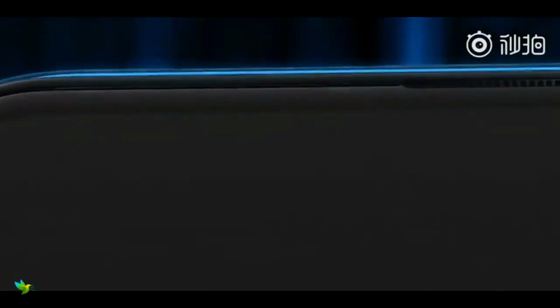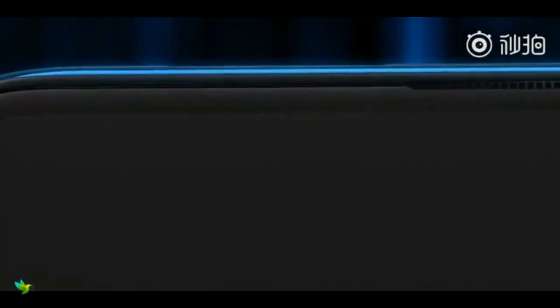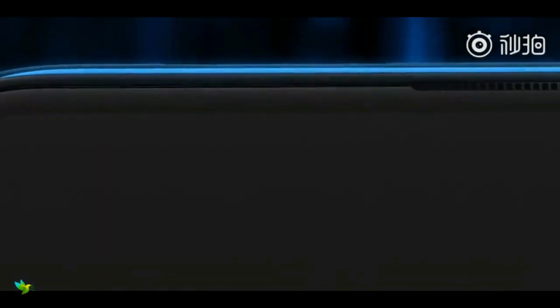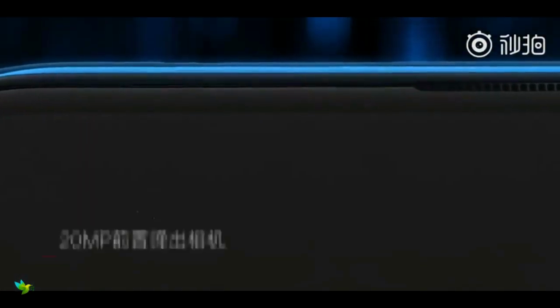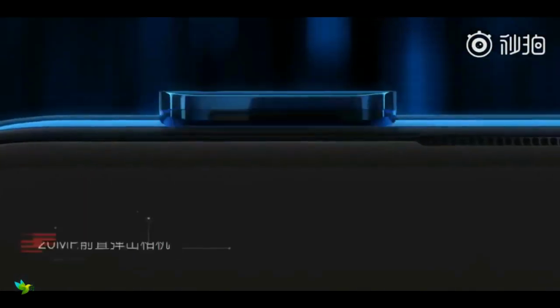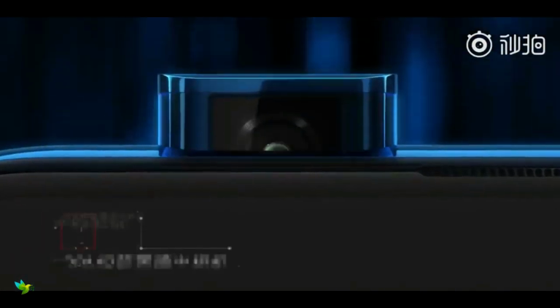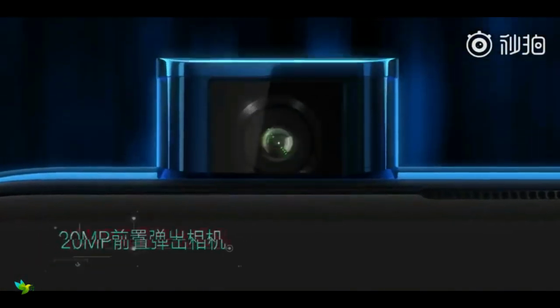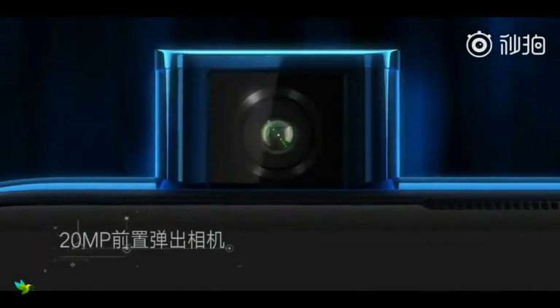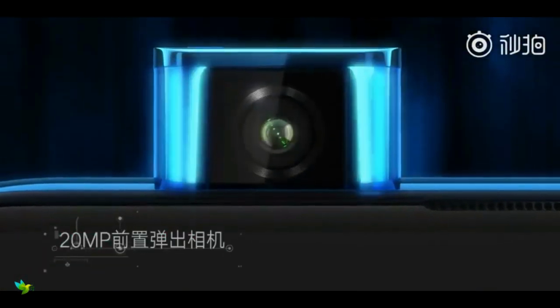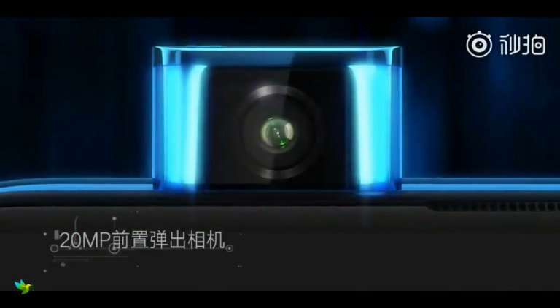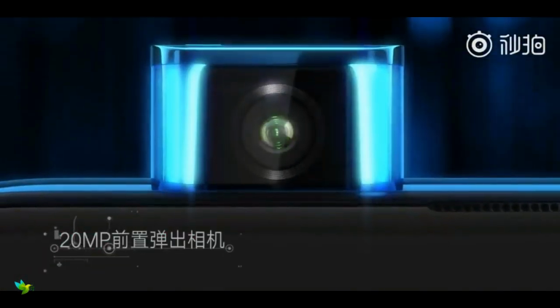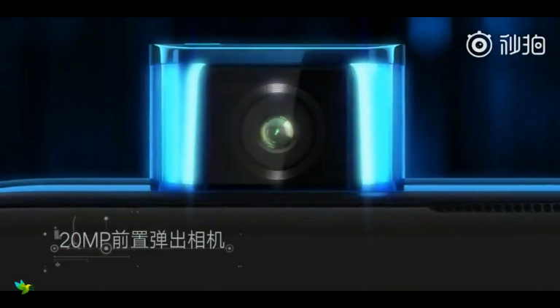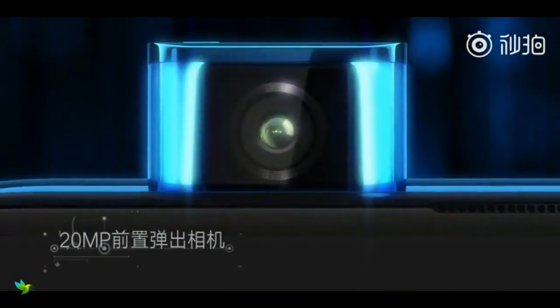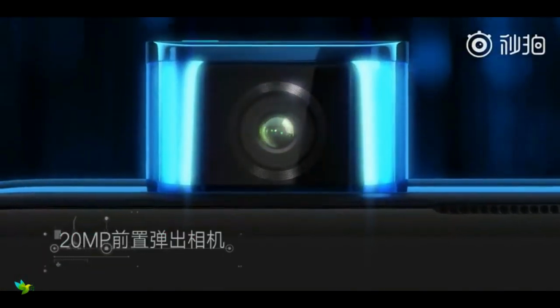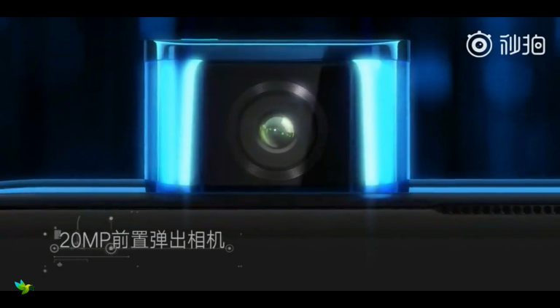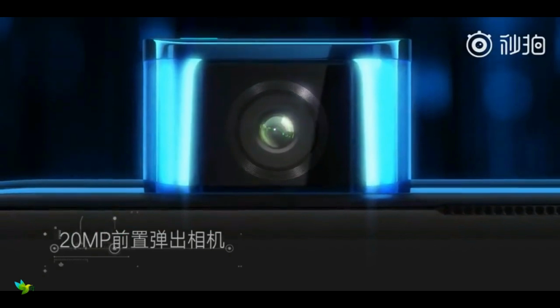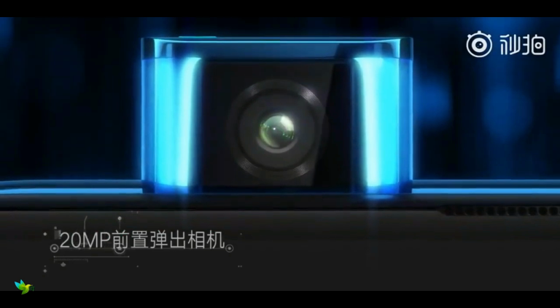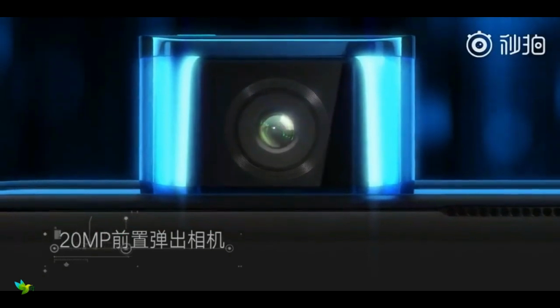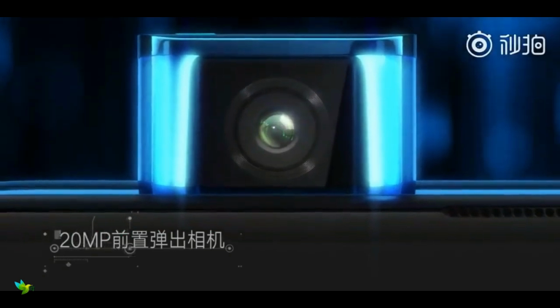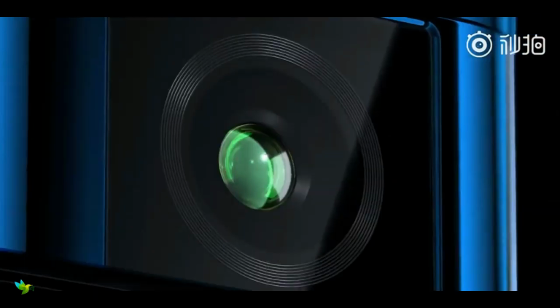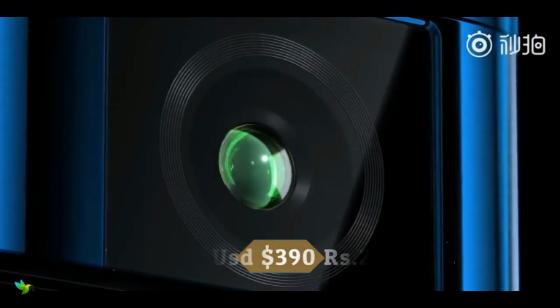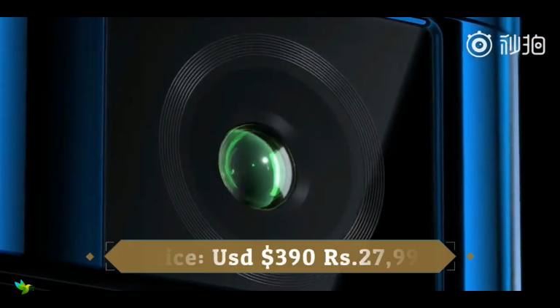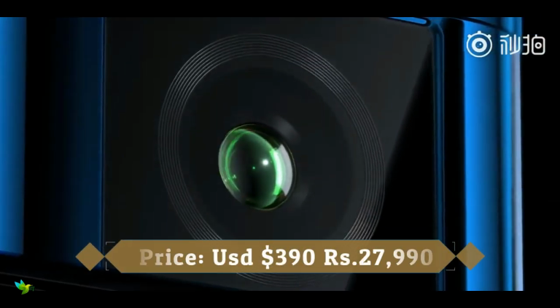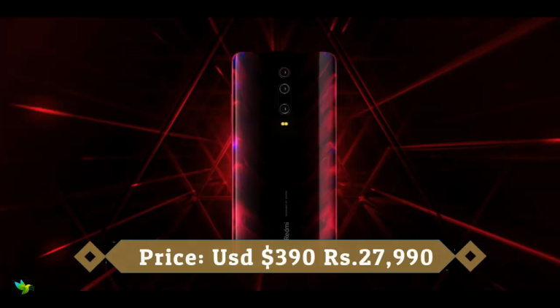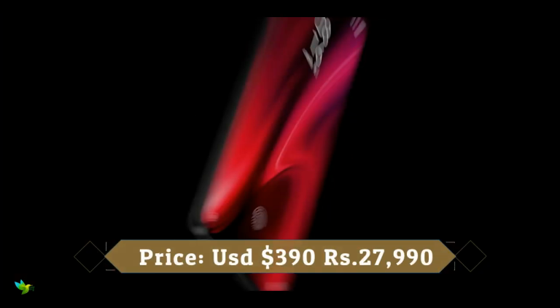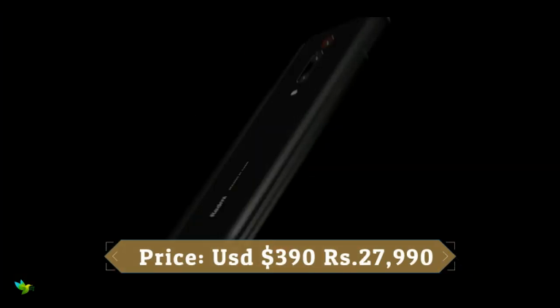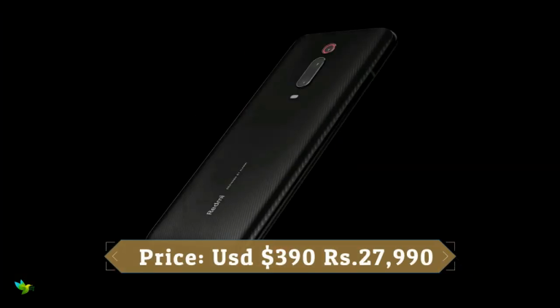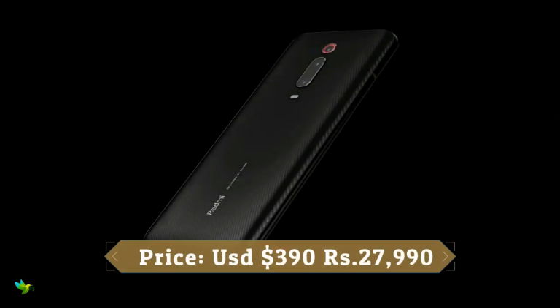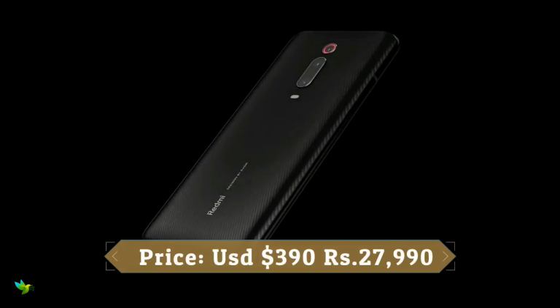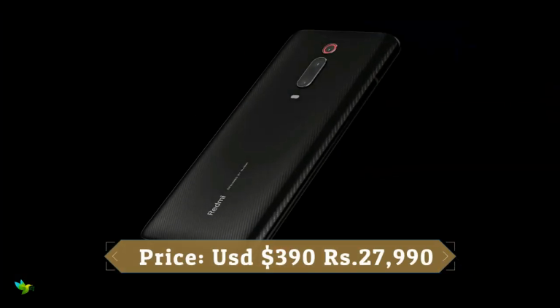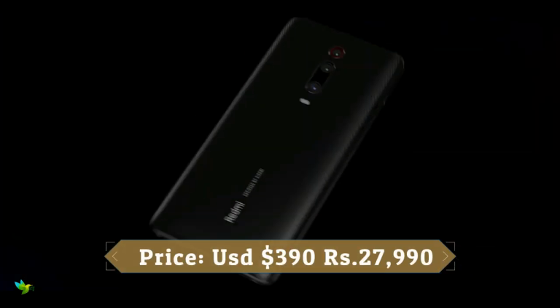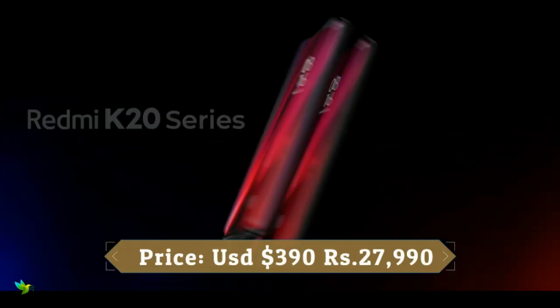The front camera is claimed to pop out in 0.8 seconds. Overall, it's not a bad phone at all.